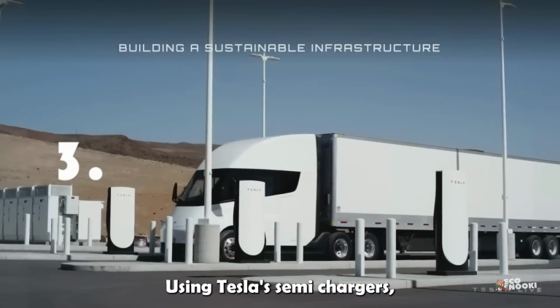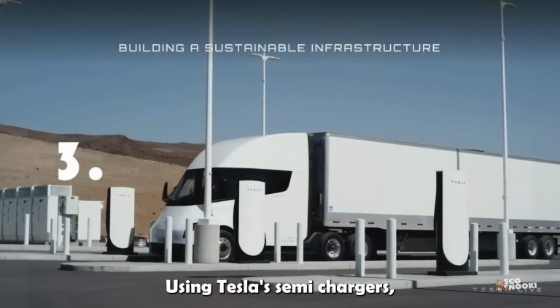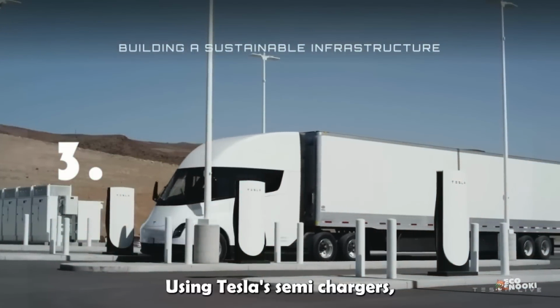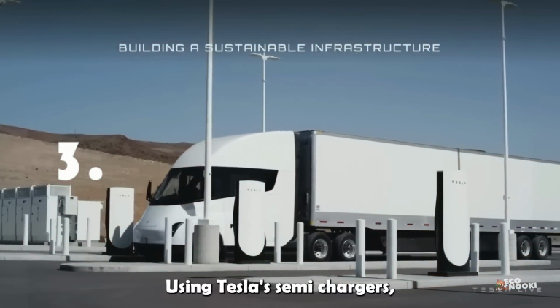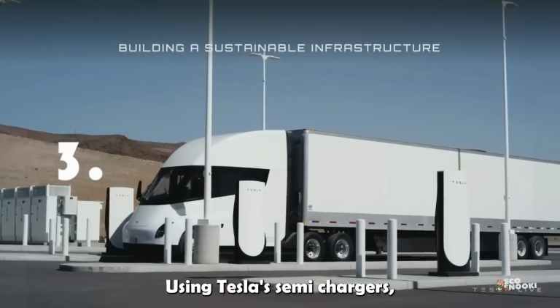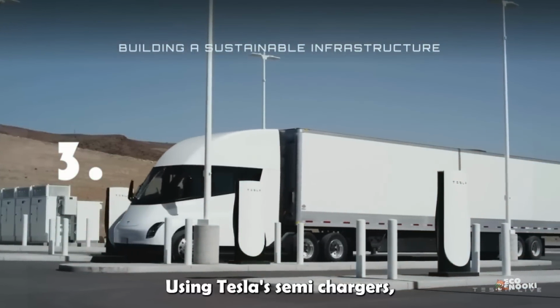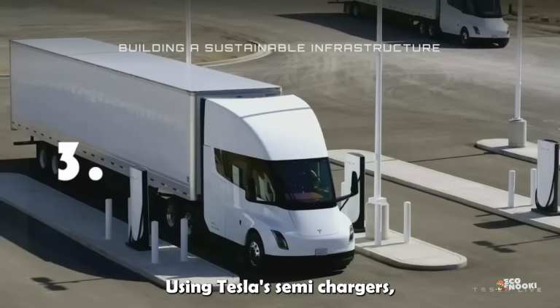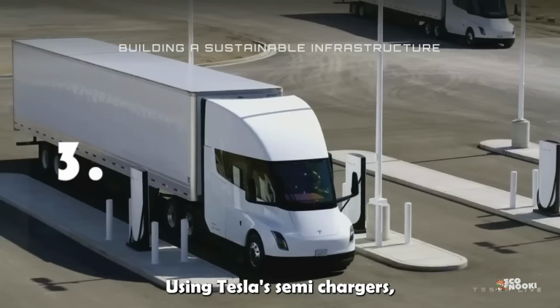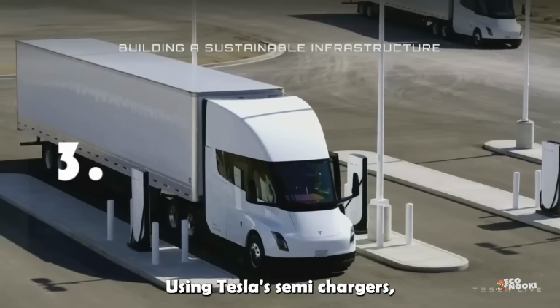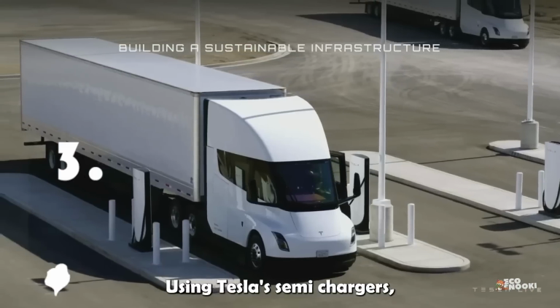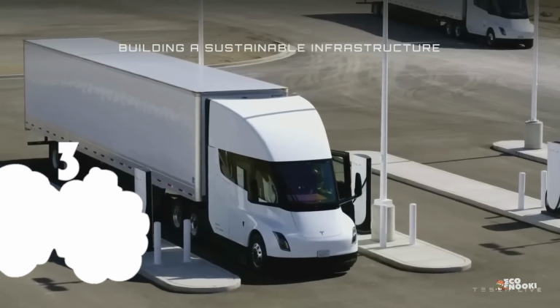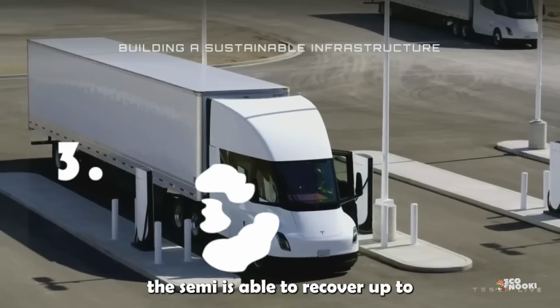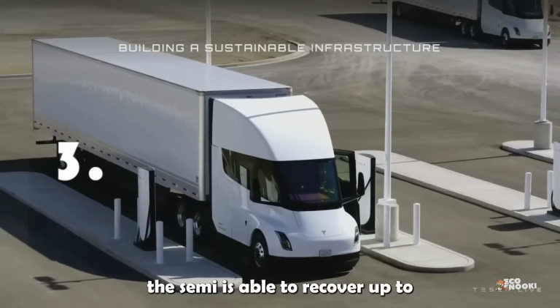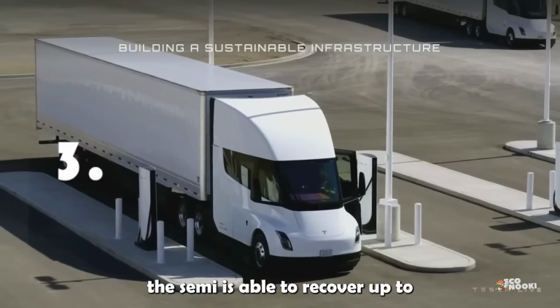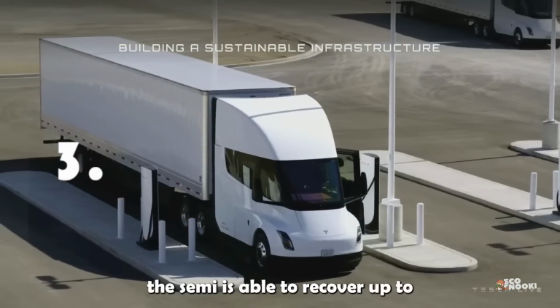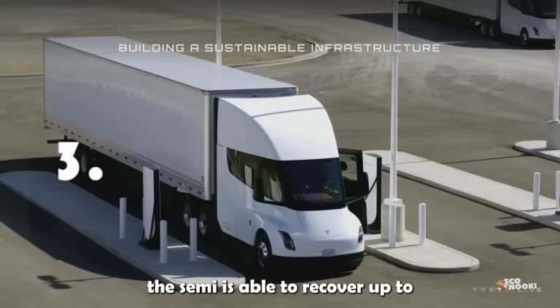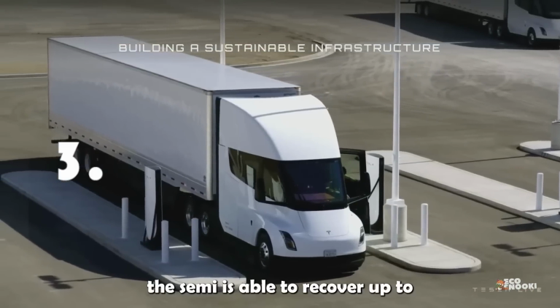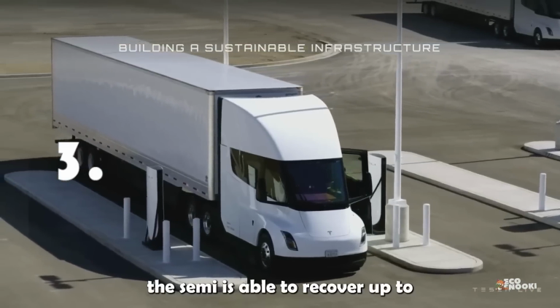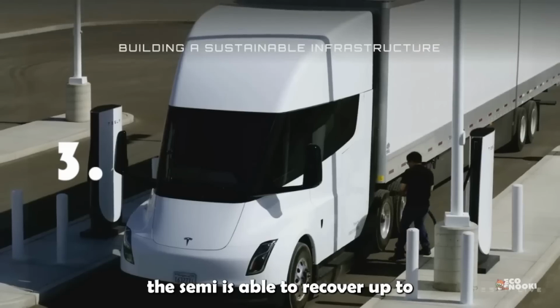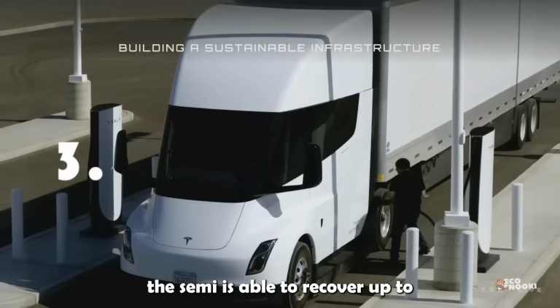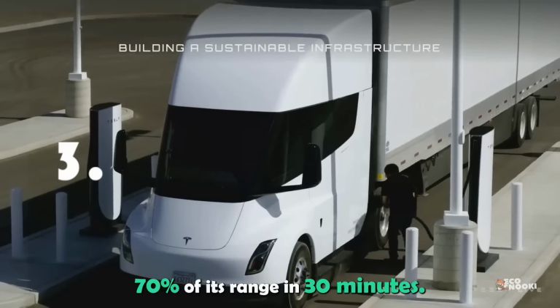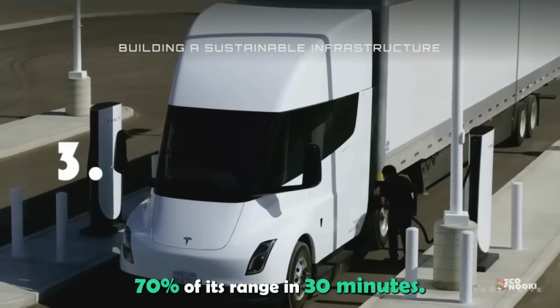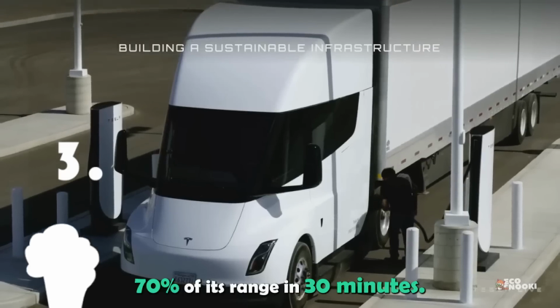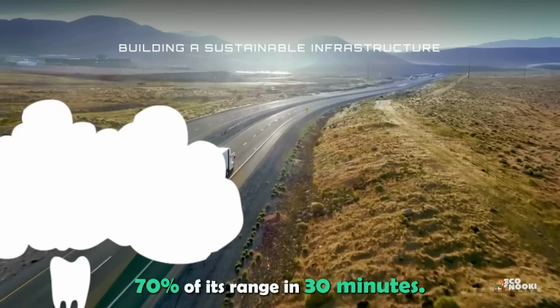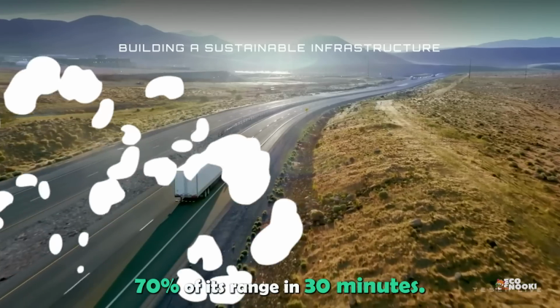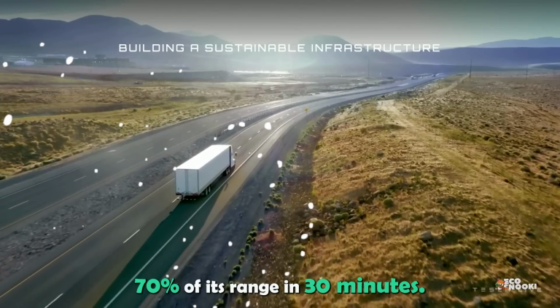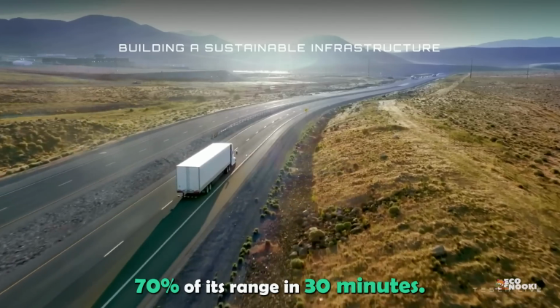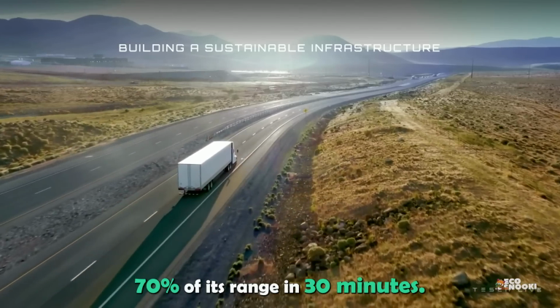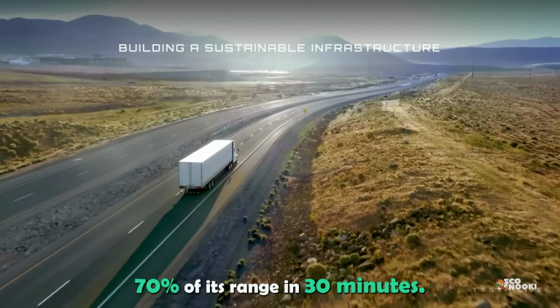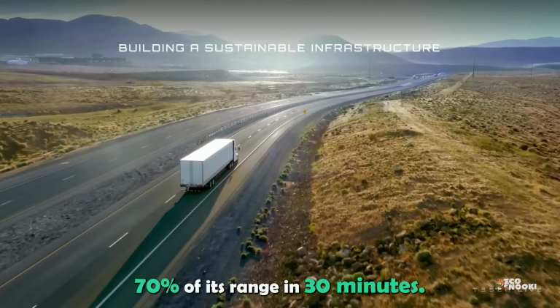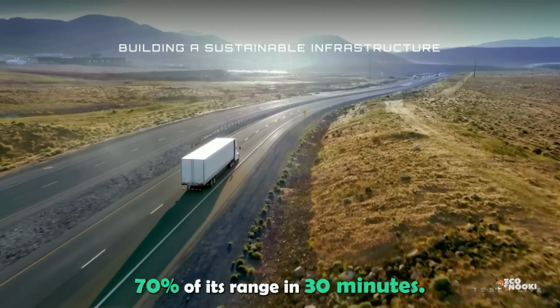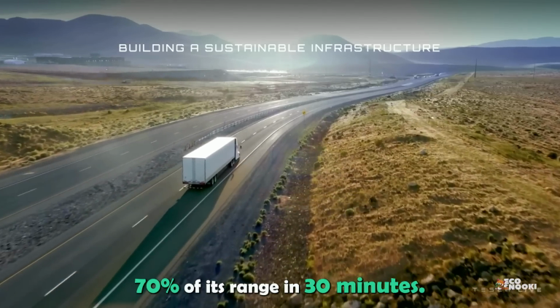Using Tesla's Semi-Chargers, the Semi is able to recover up to 70% of its range in just 30 minutes.